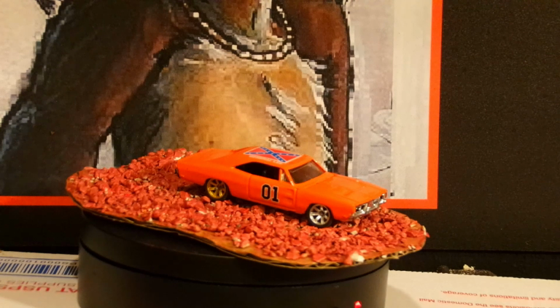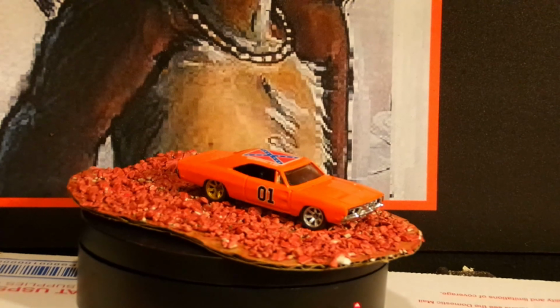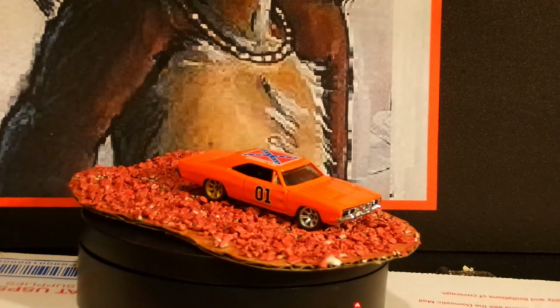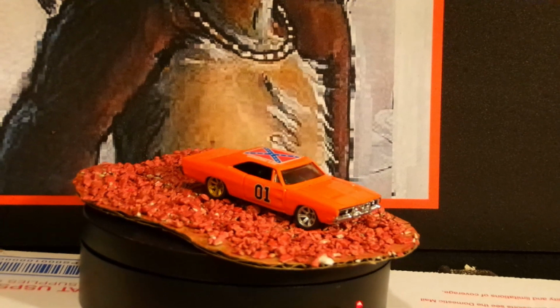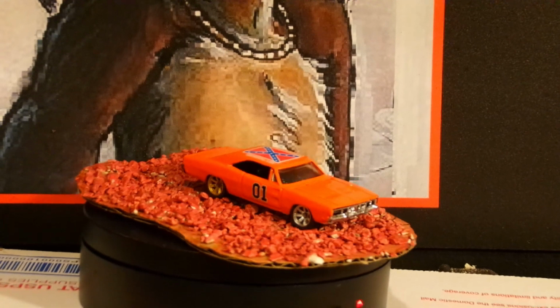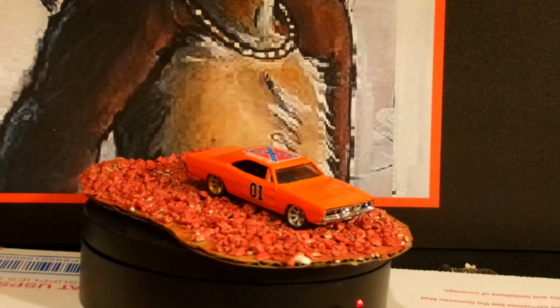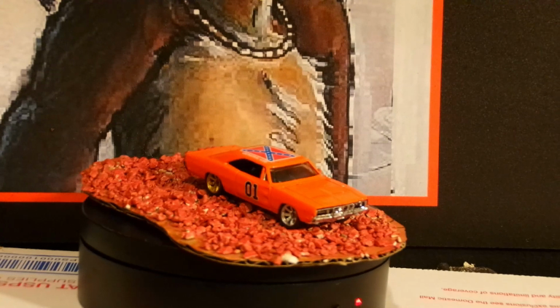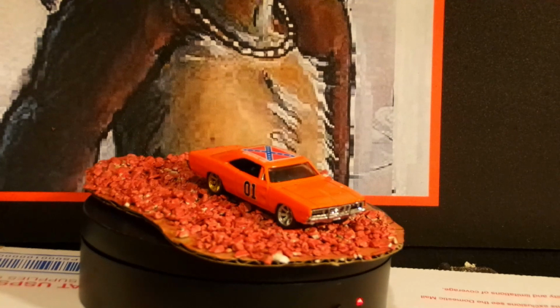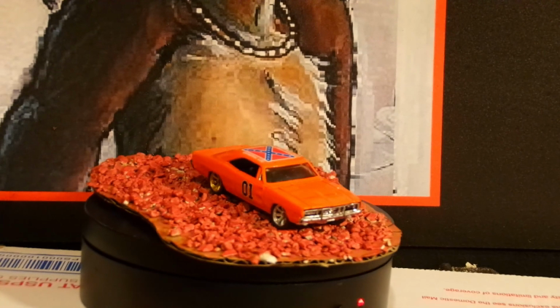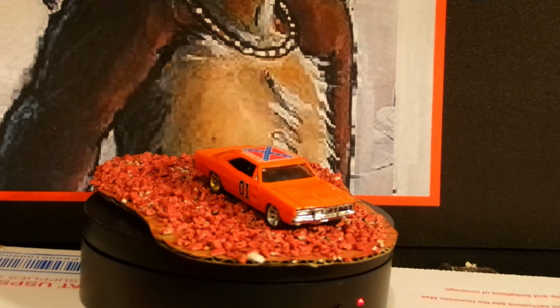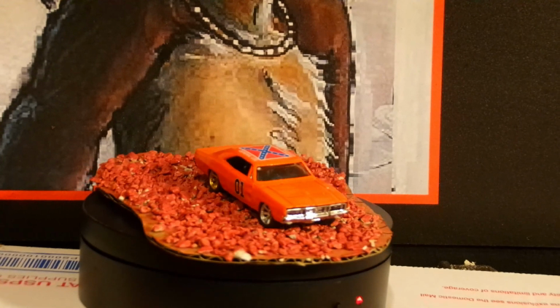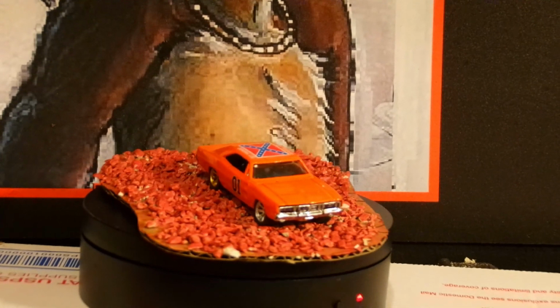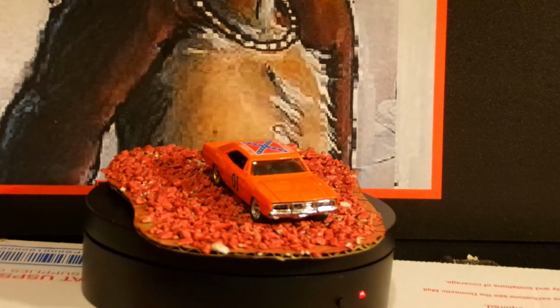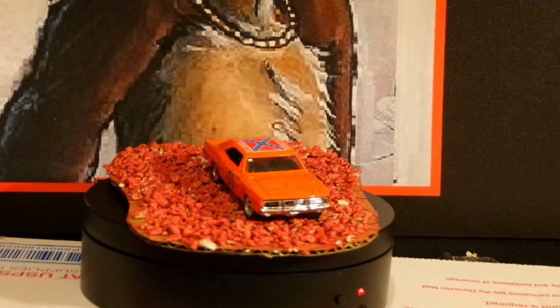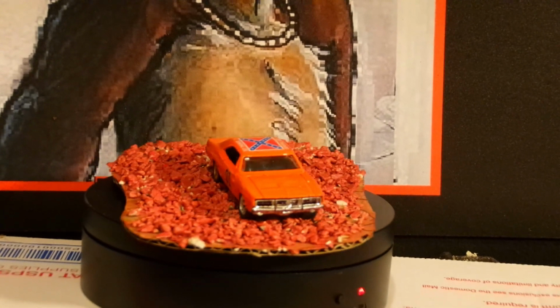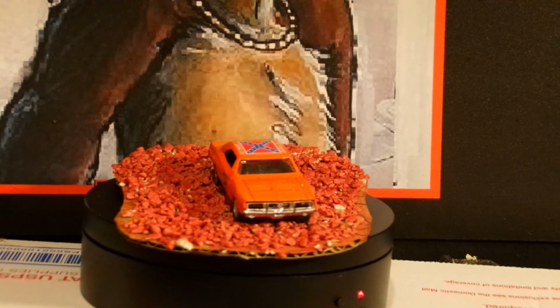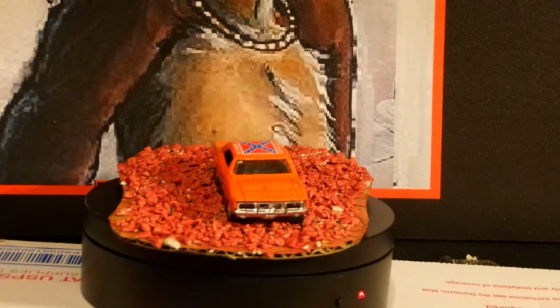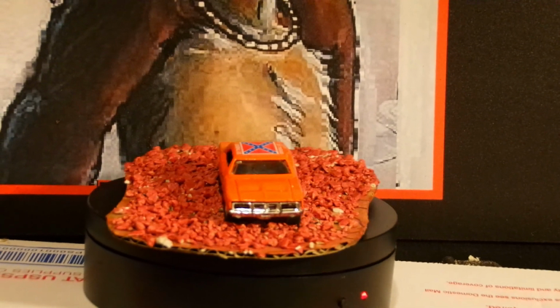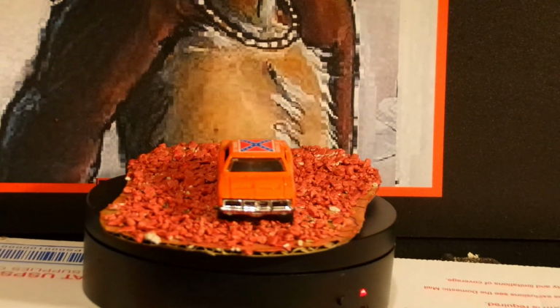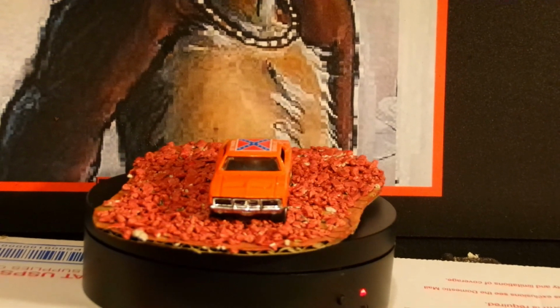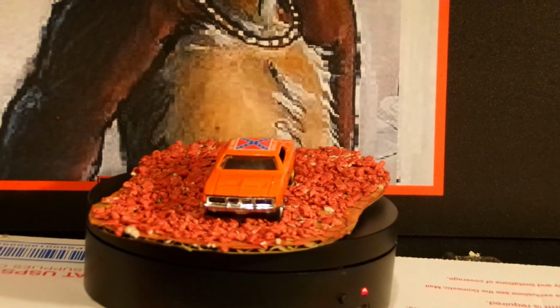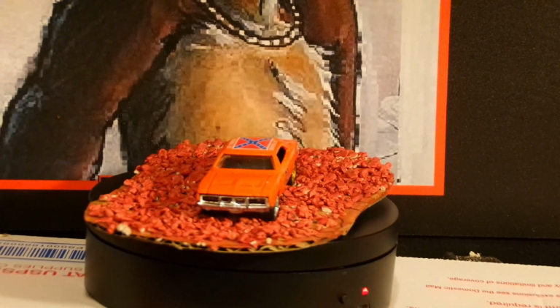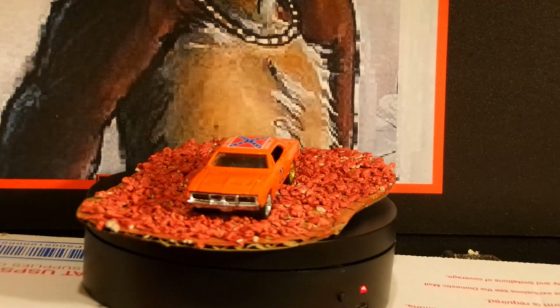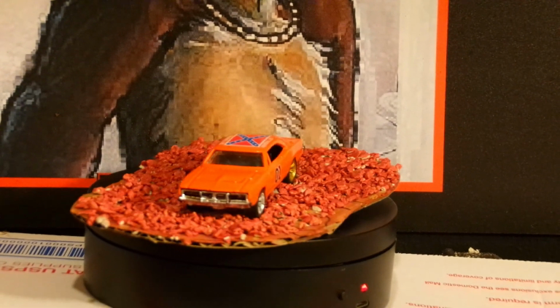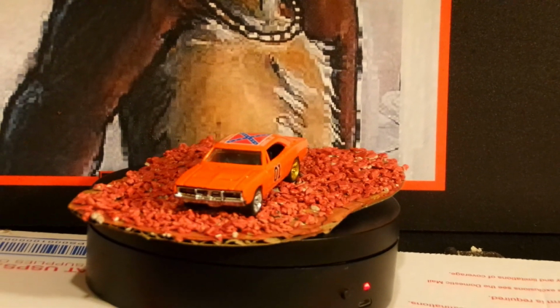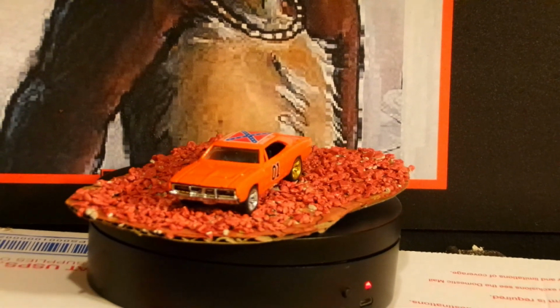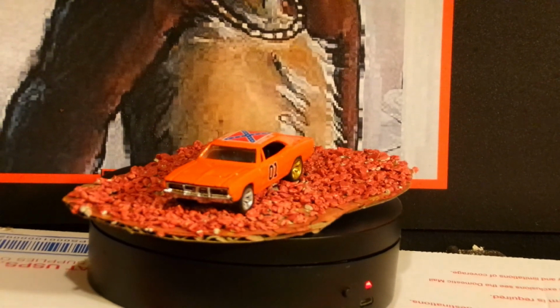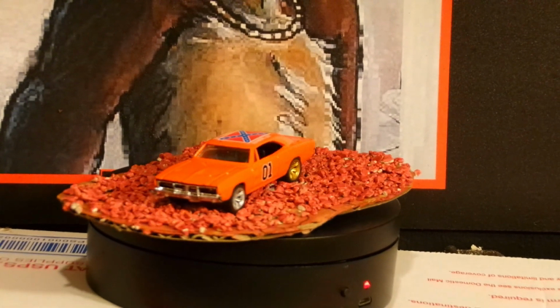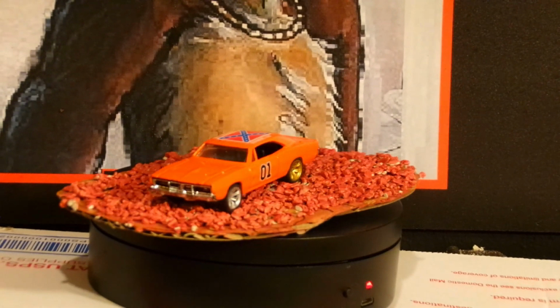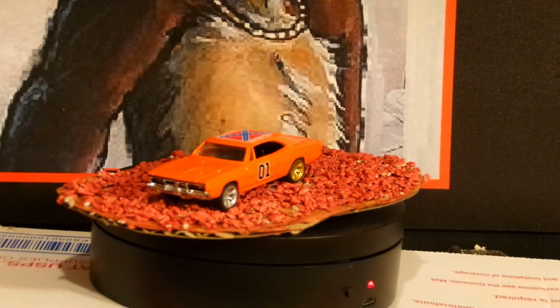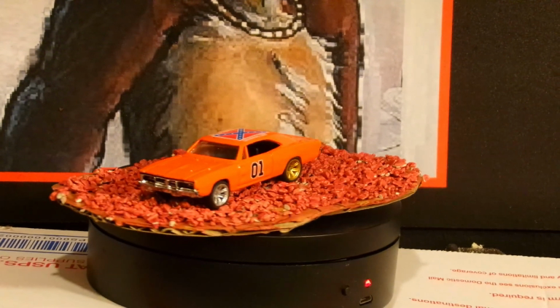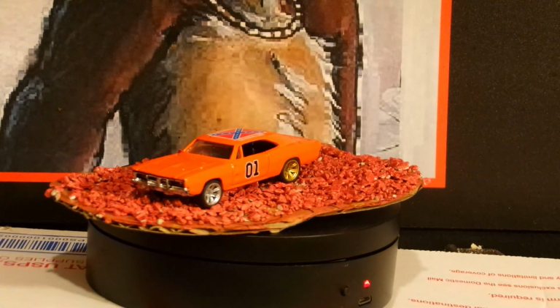Here you go — my turntable took a little turtle I got off eBay. It was destroyed, for five bucks.